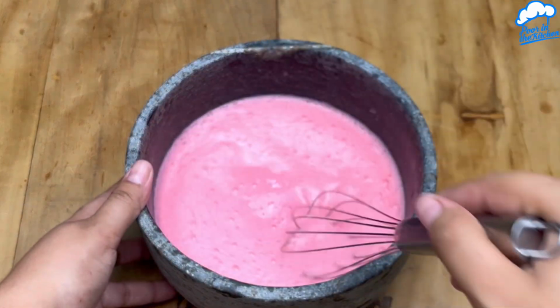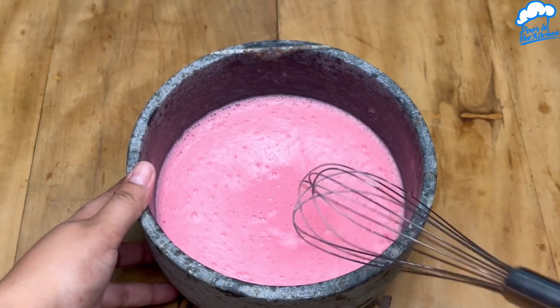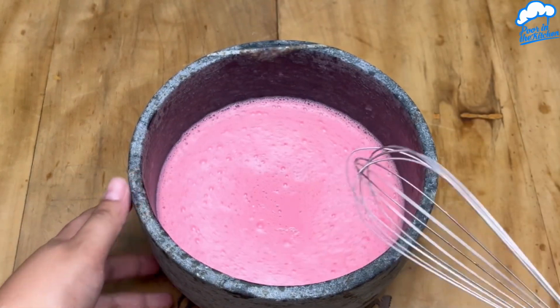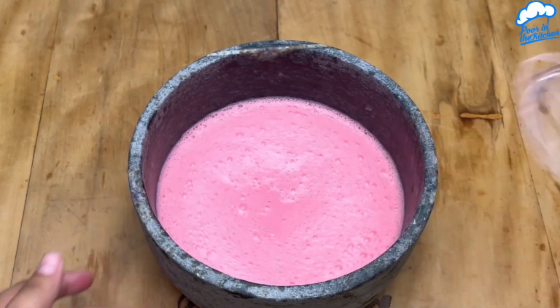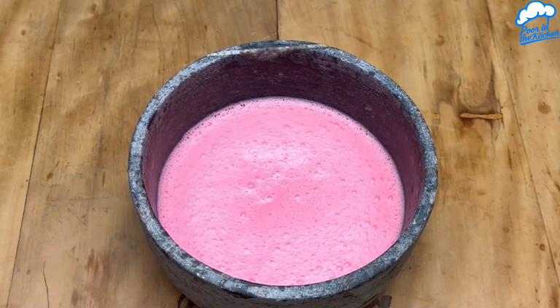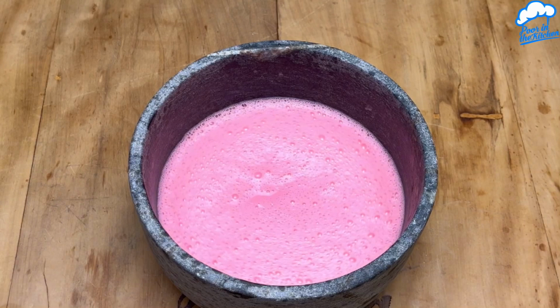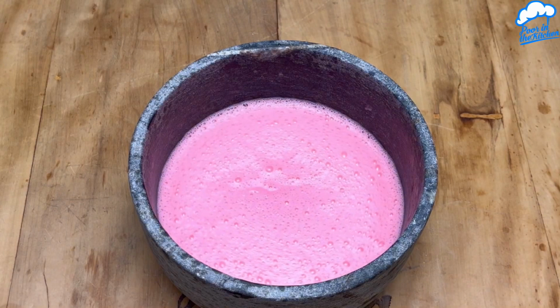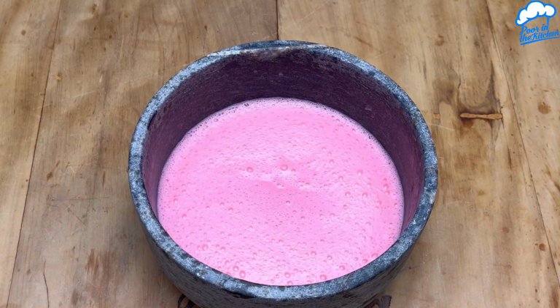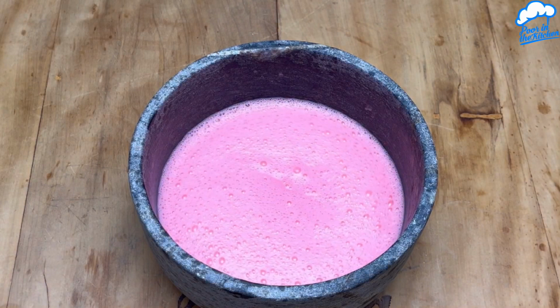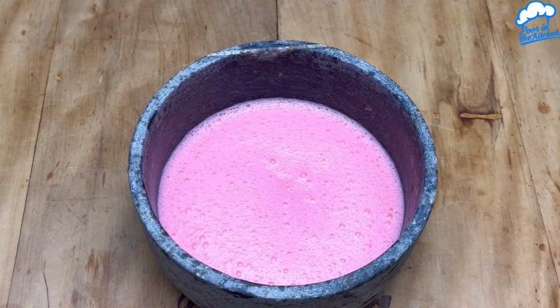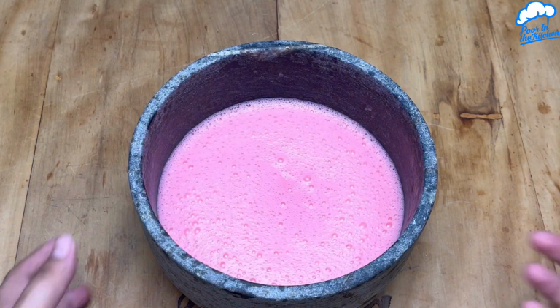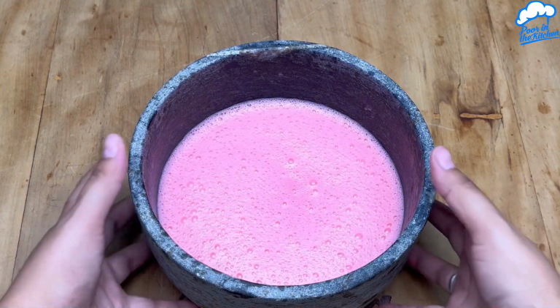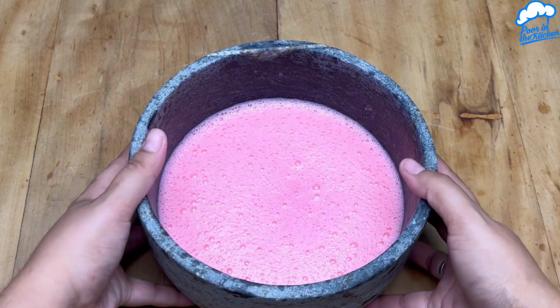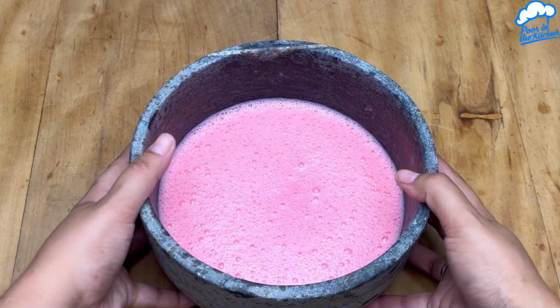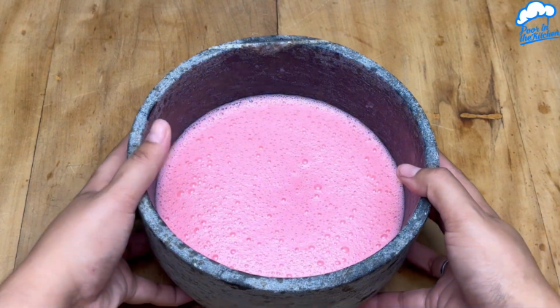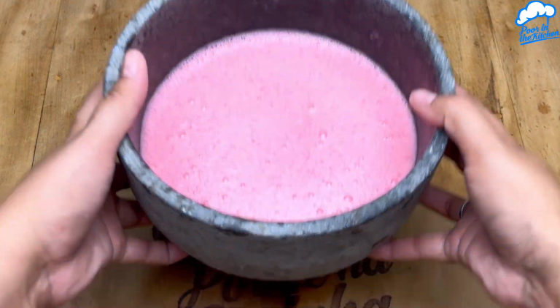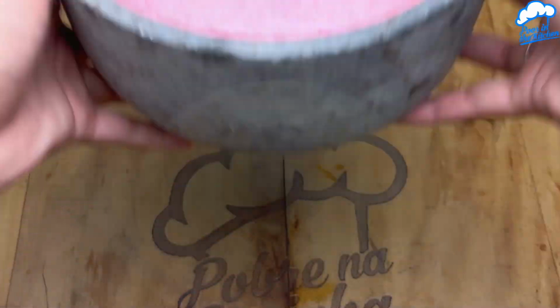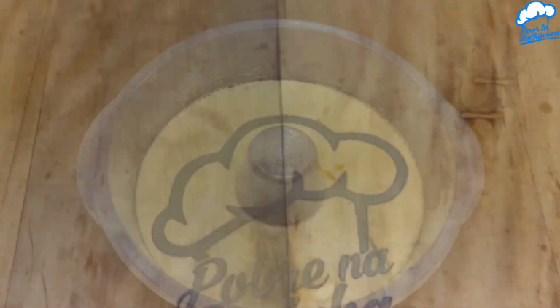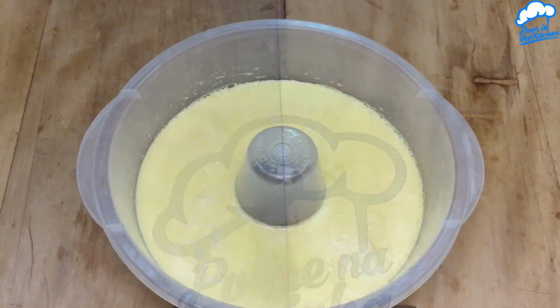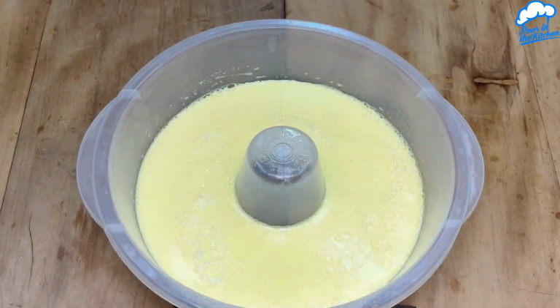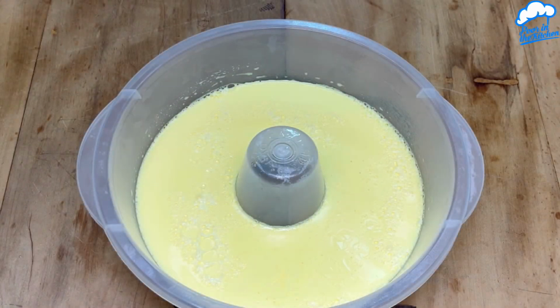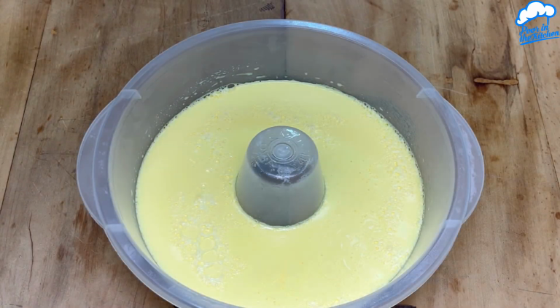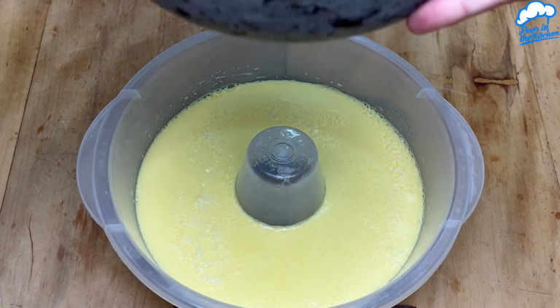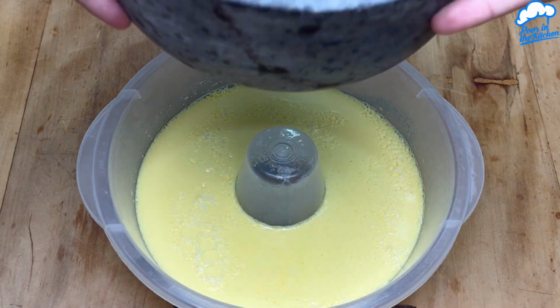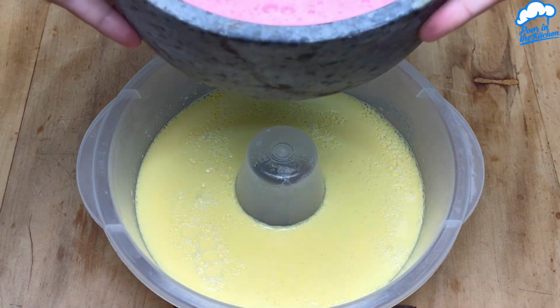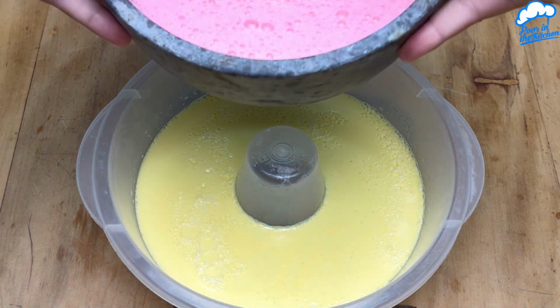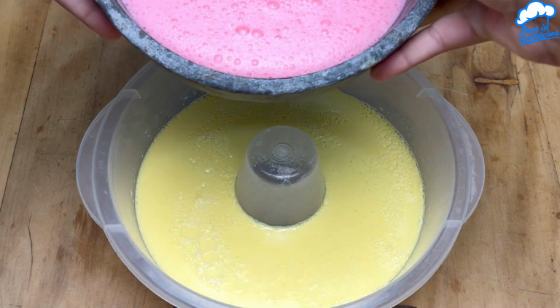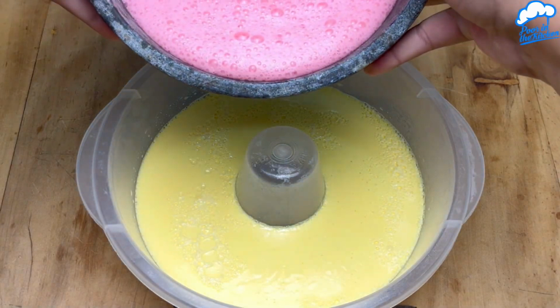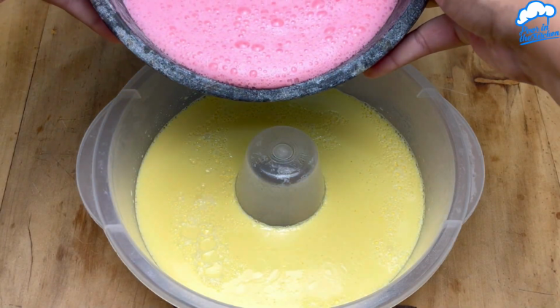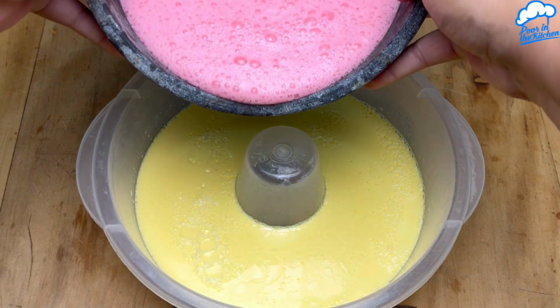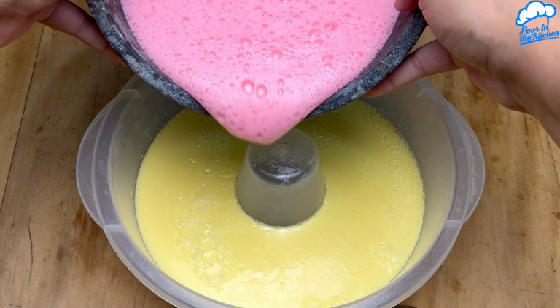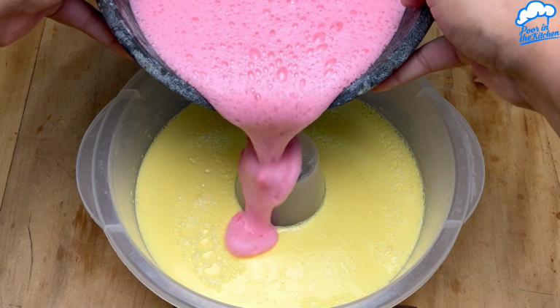When the bottom layer has set, add the other flavour on top and refrigerate until firm.